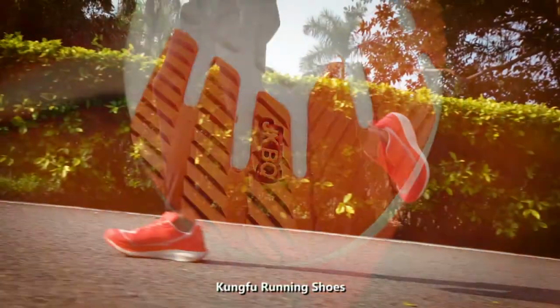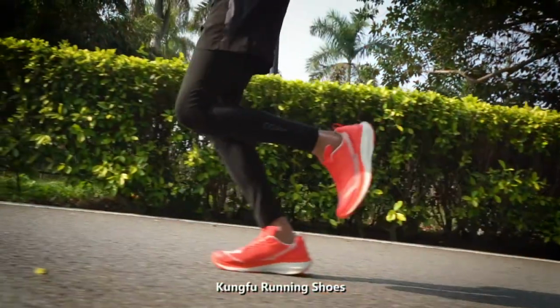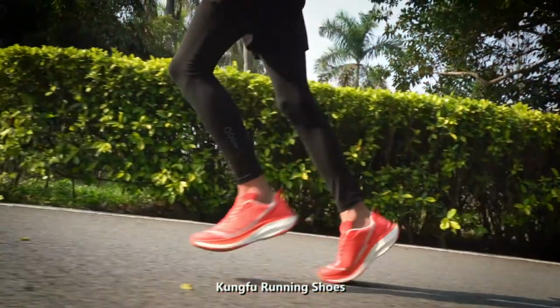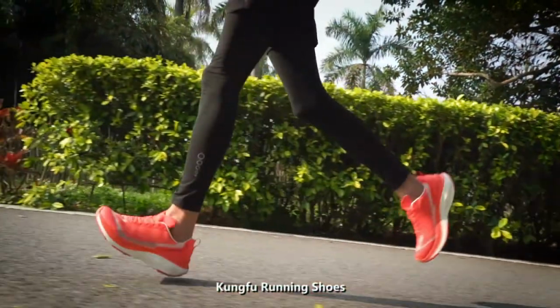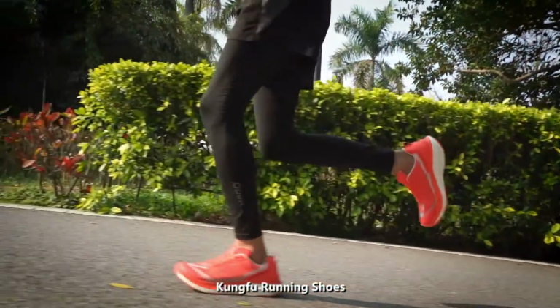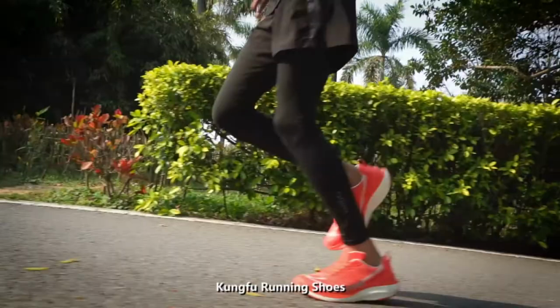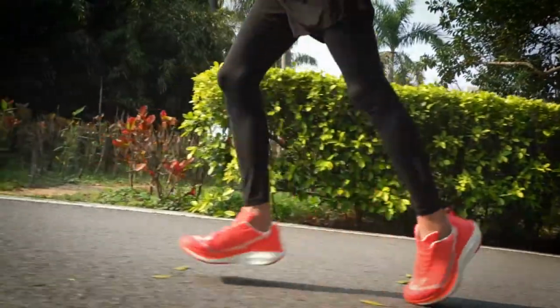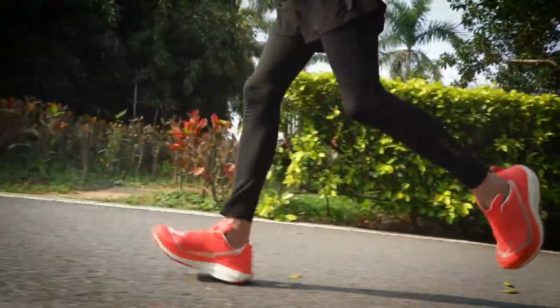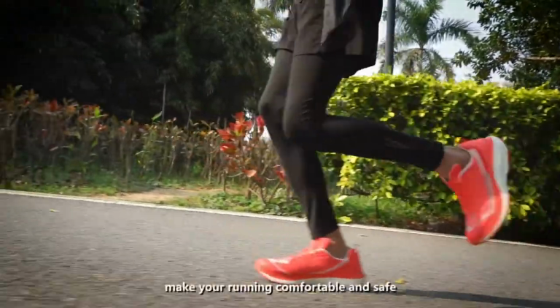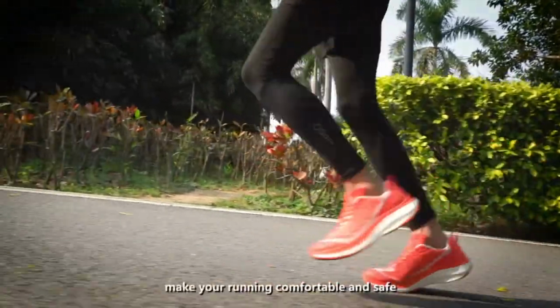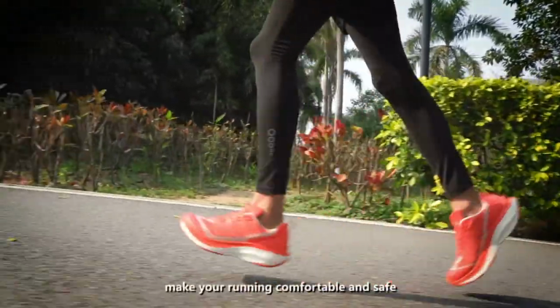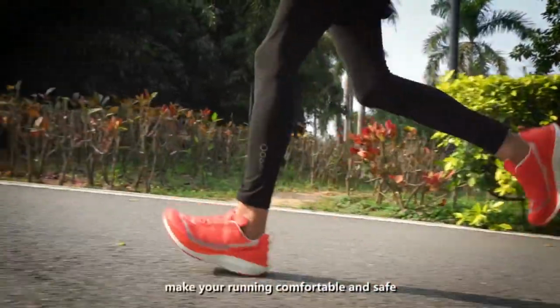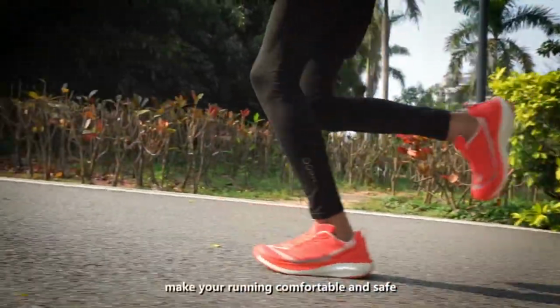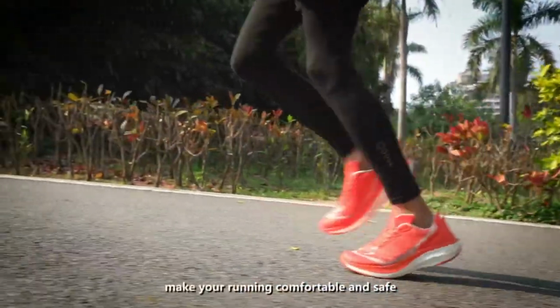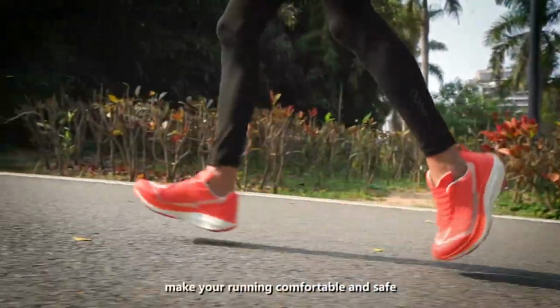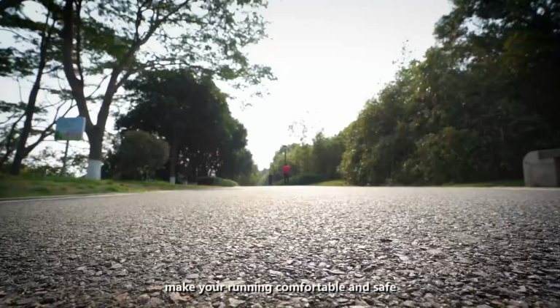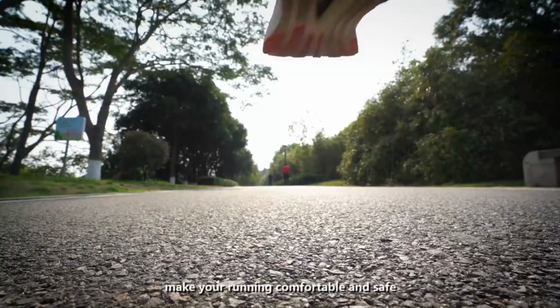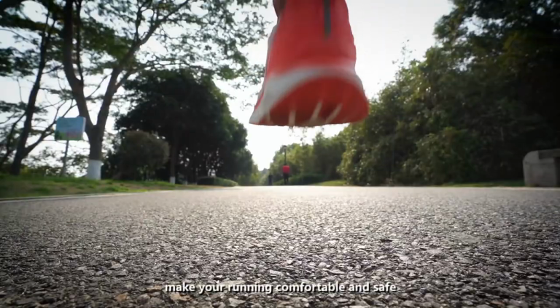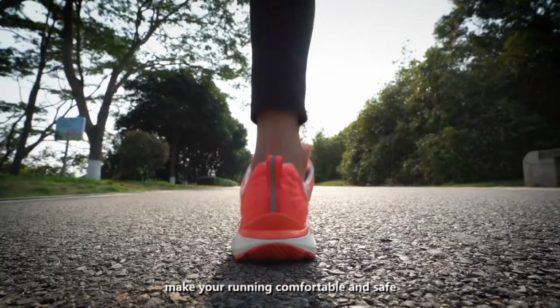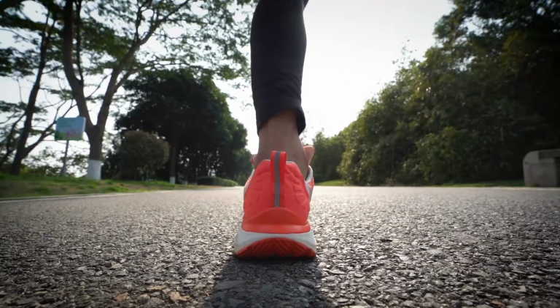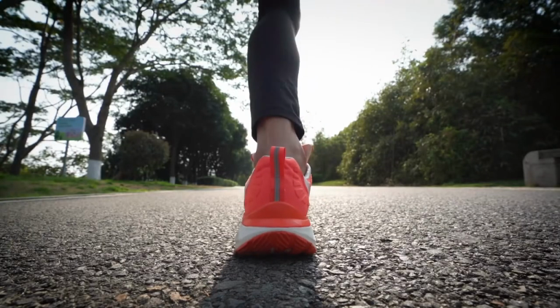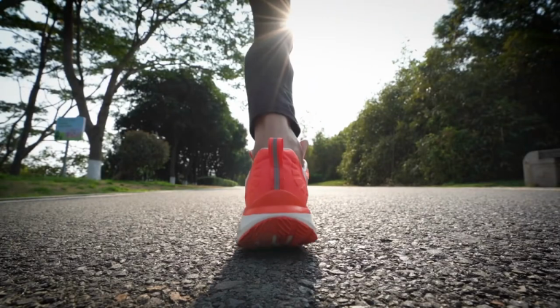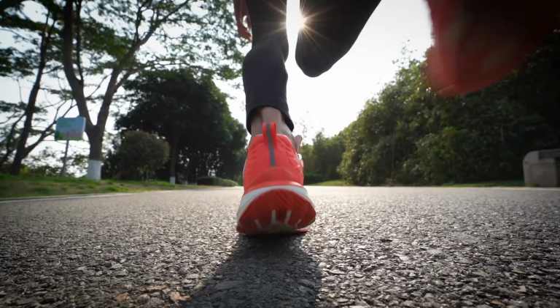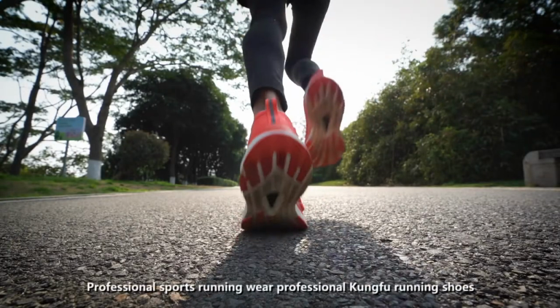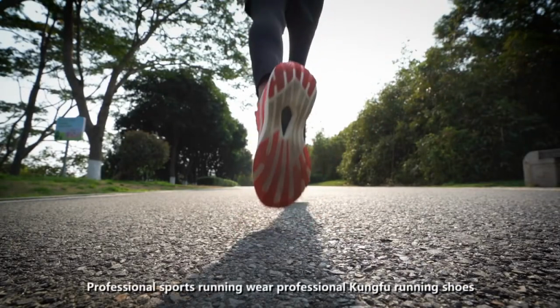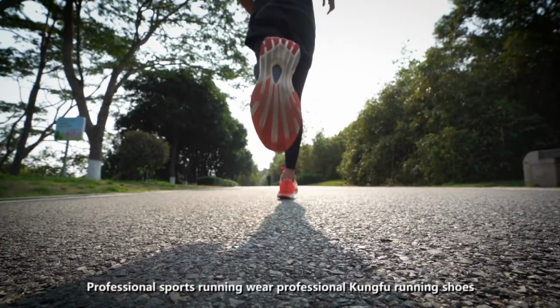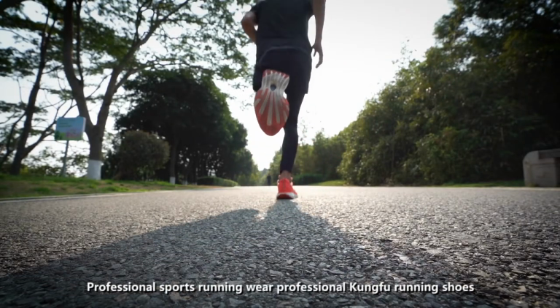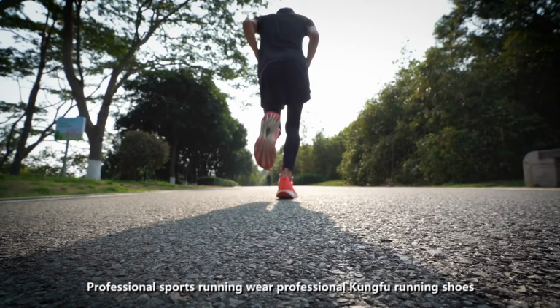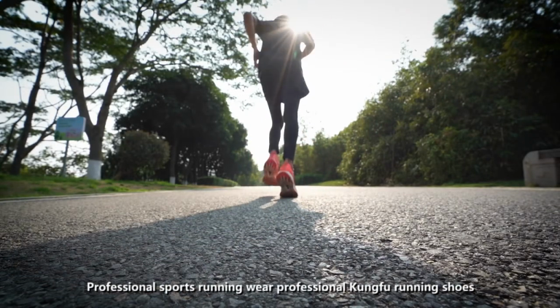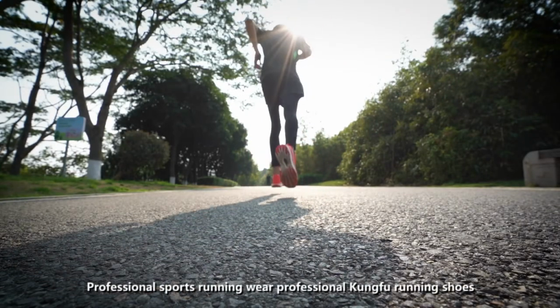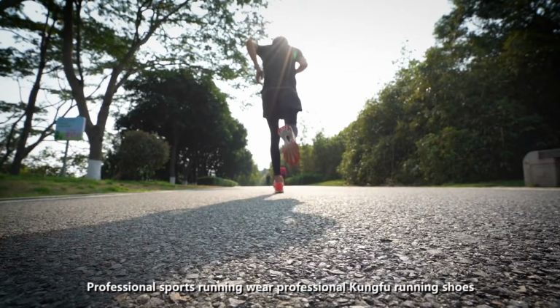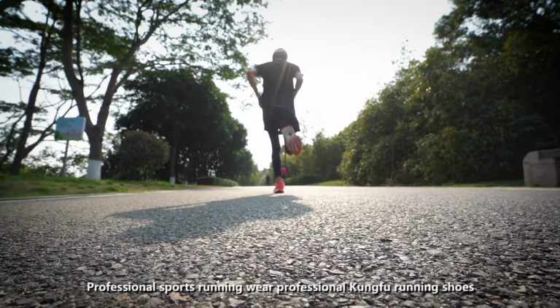Kung Fu Running Shoes — make your running comfortable and safe. Professional sports running wear.